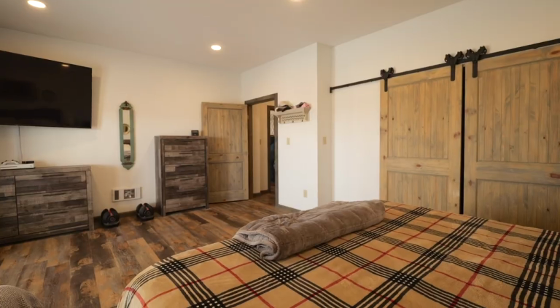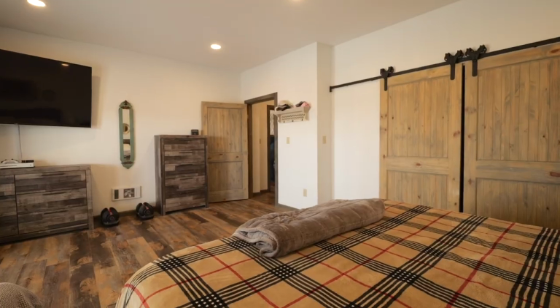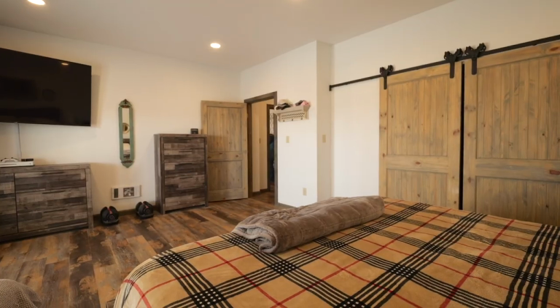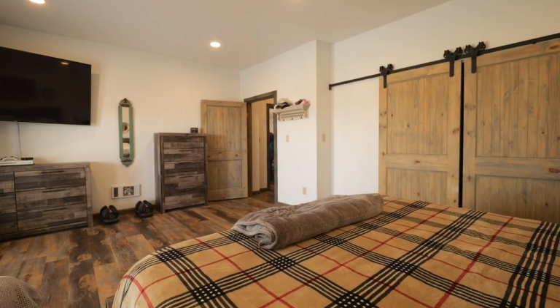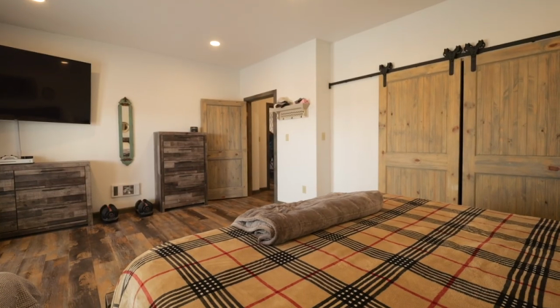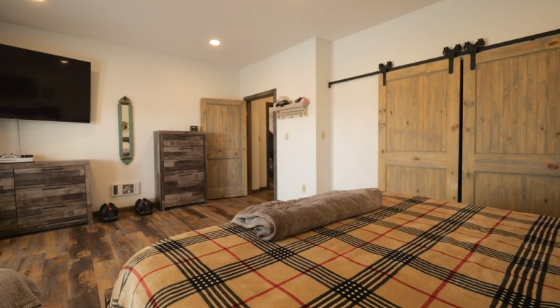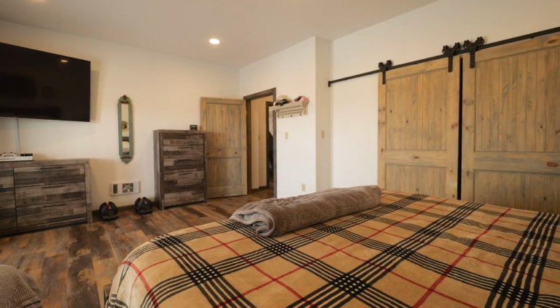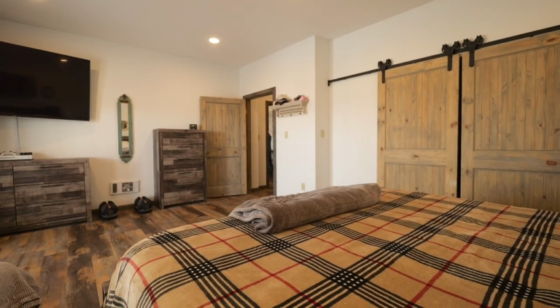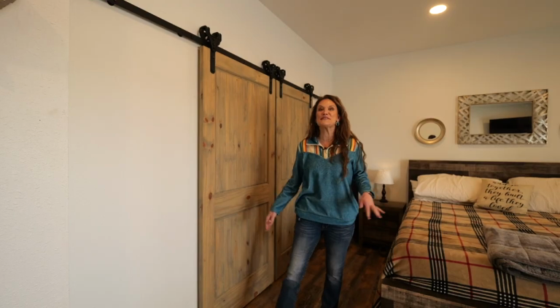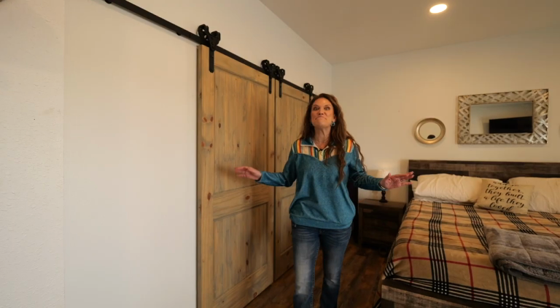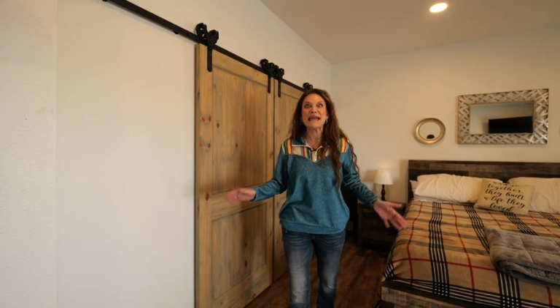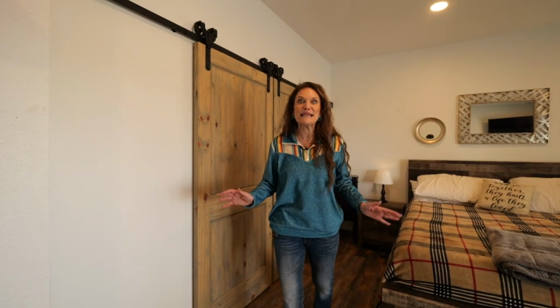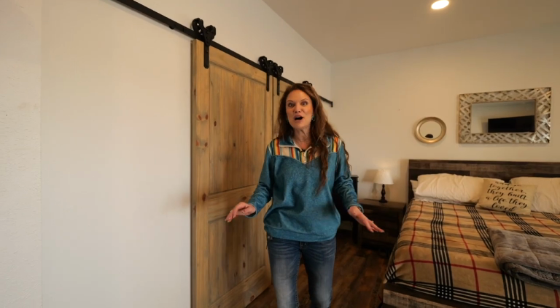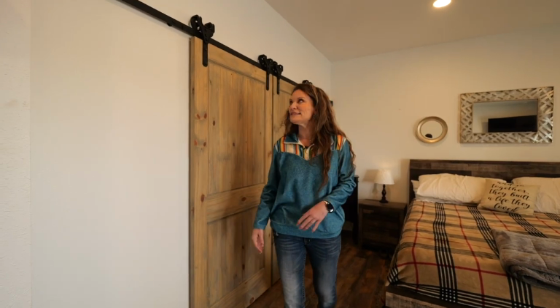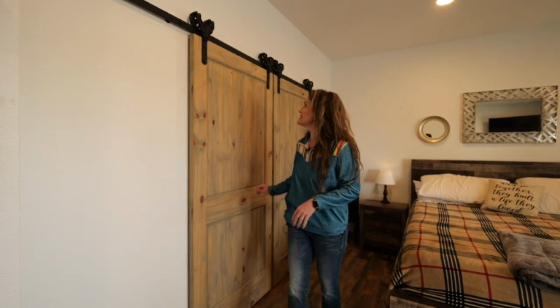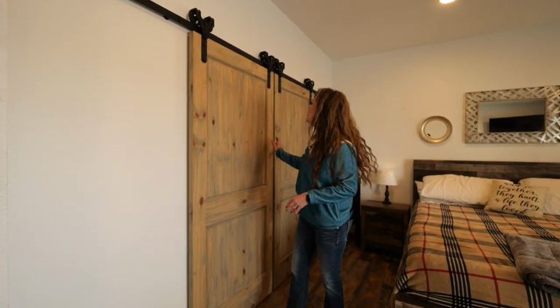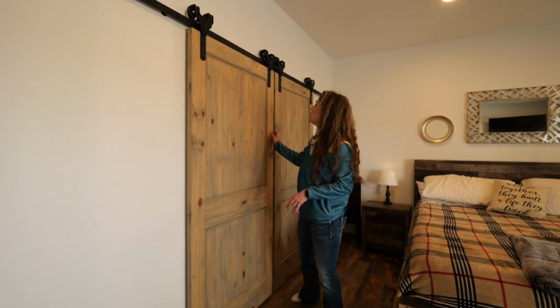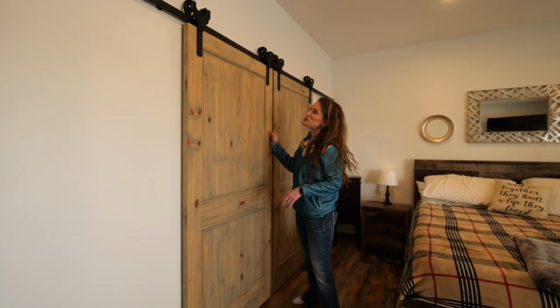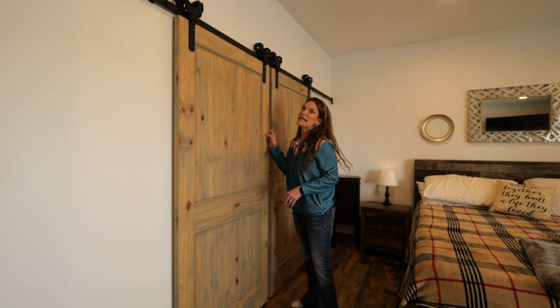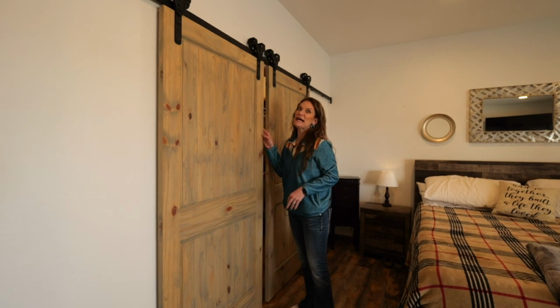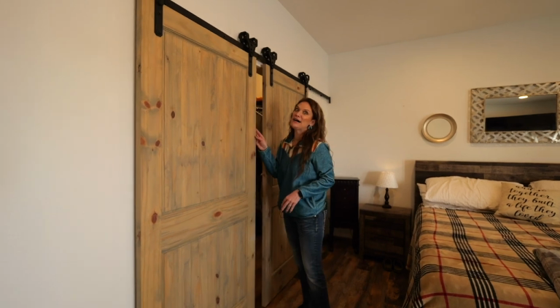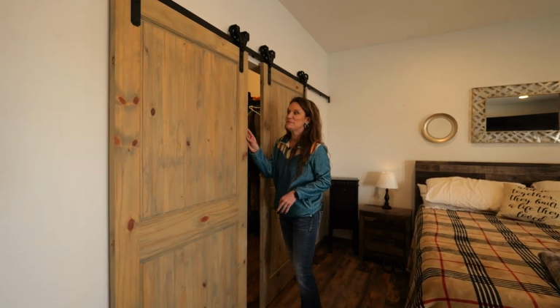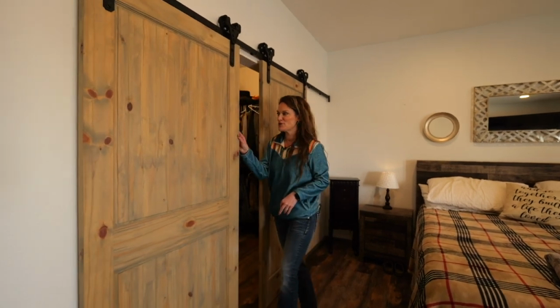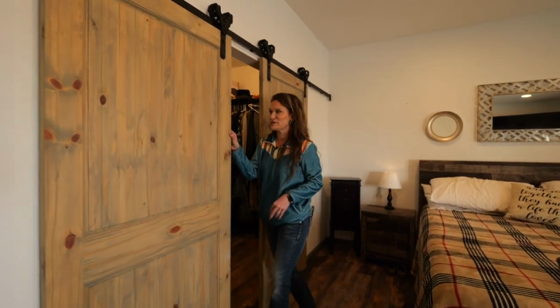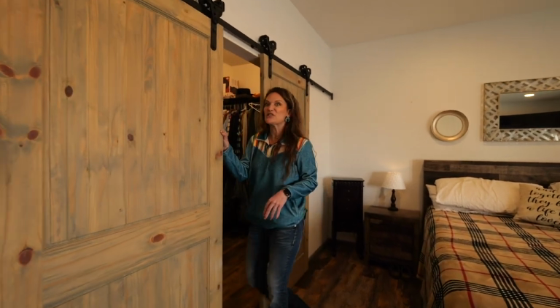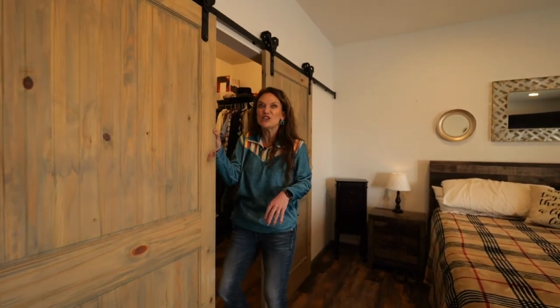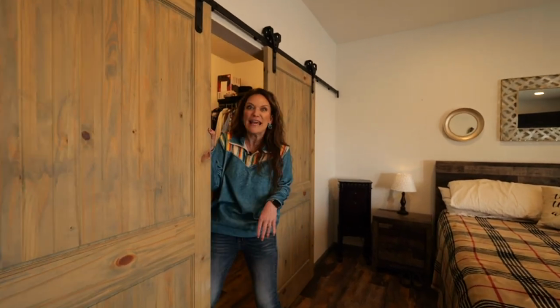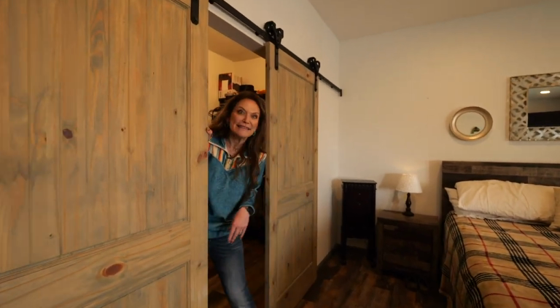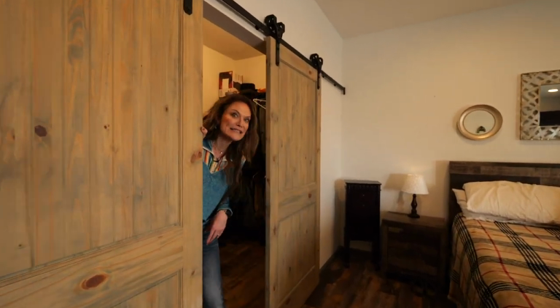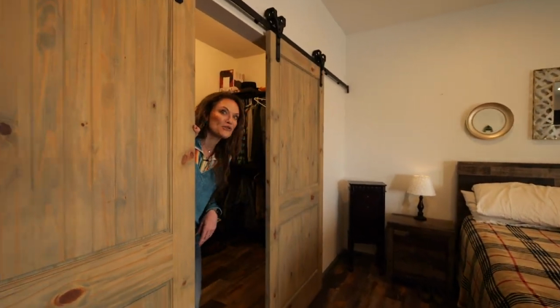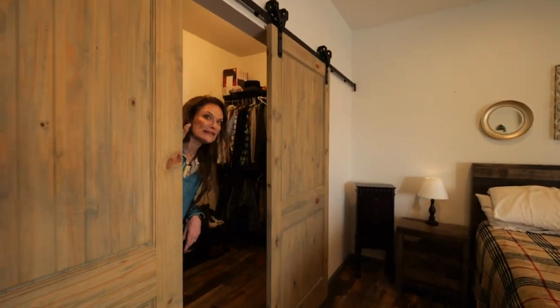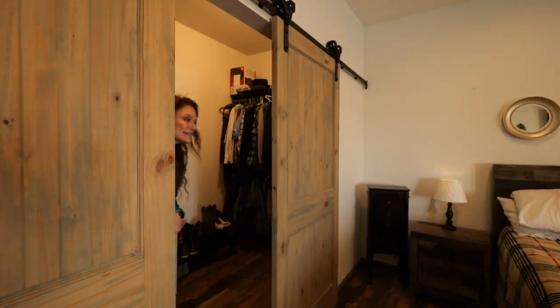This is the second master bedroom. There's an amazing walk-in closet. Y'all know how much I love barn doors, but just look at this great closet.